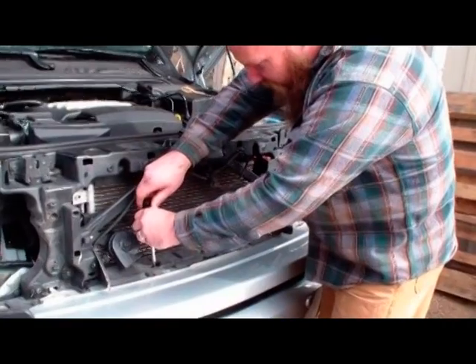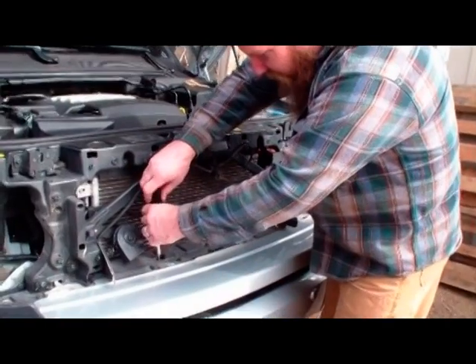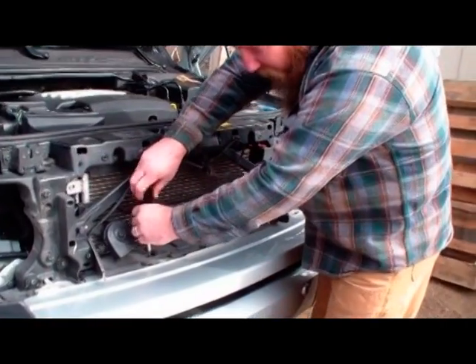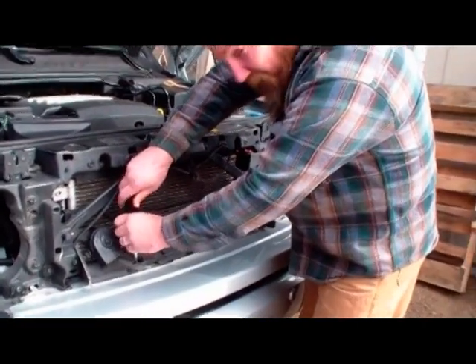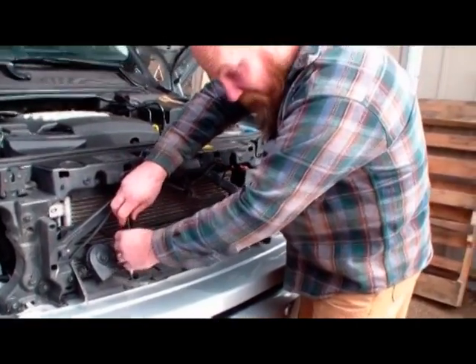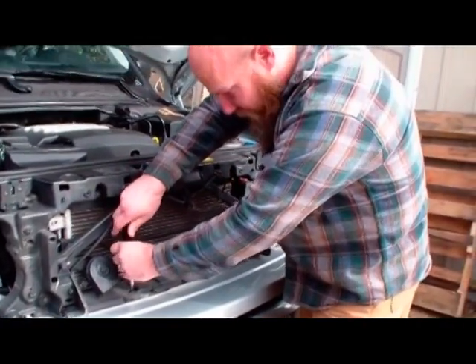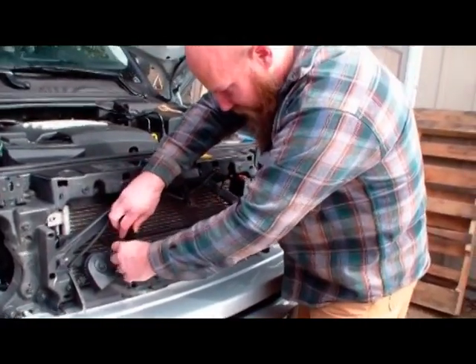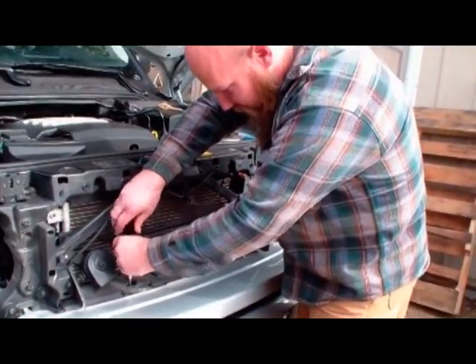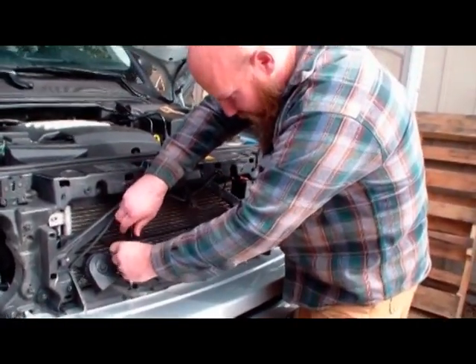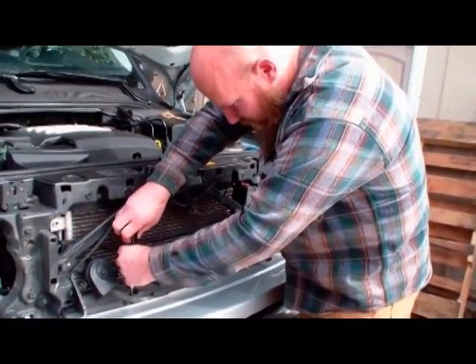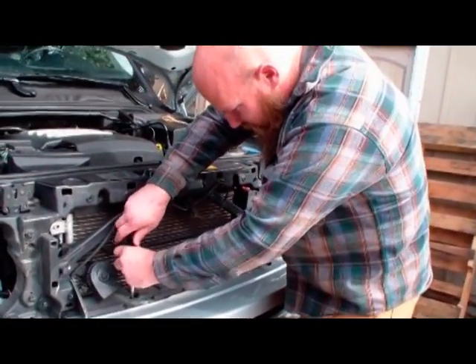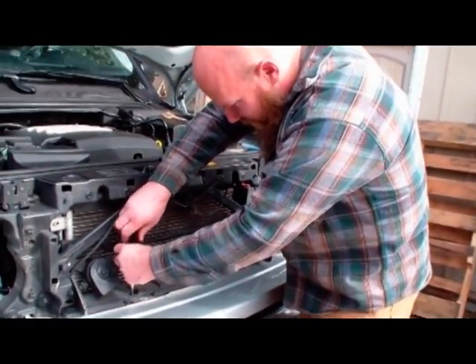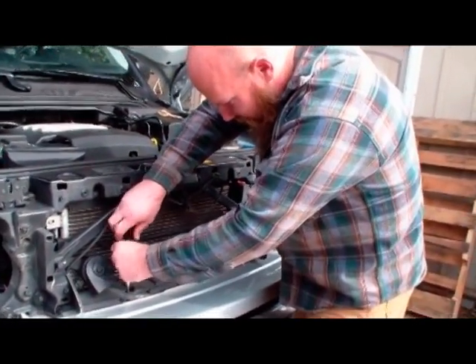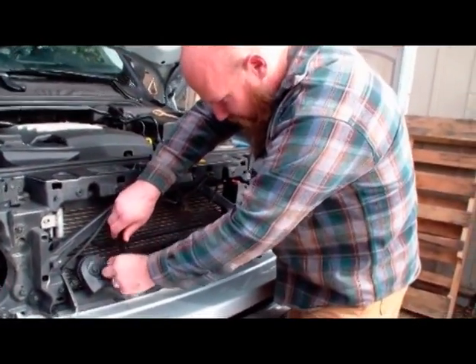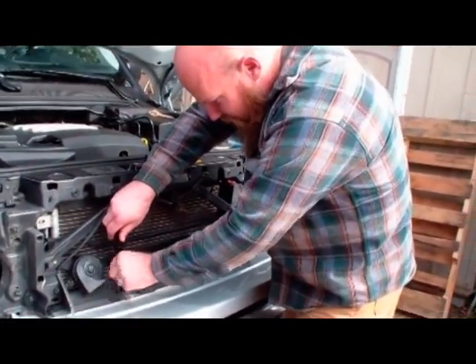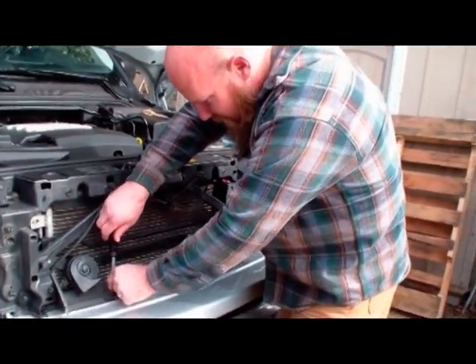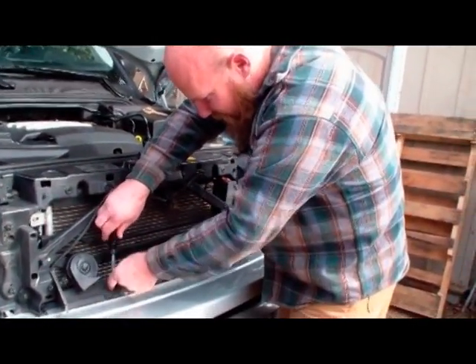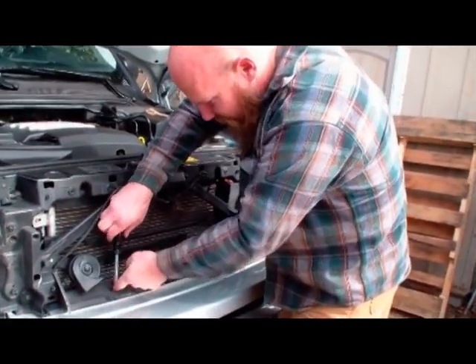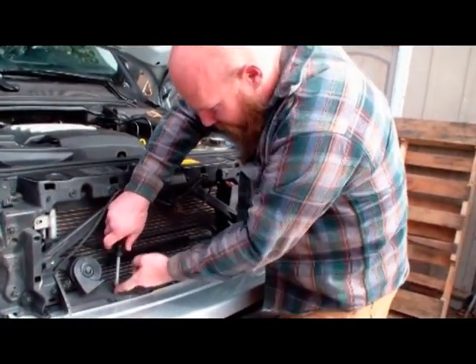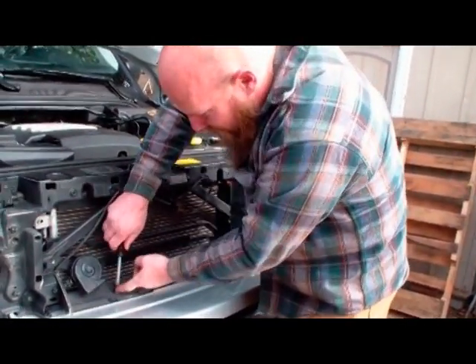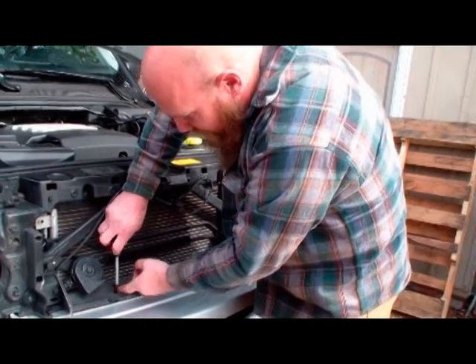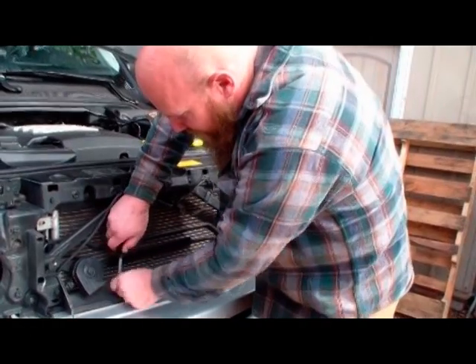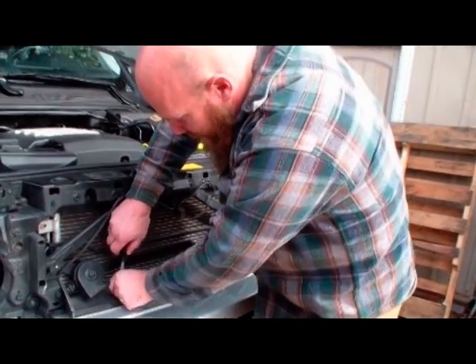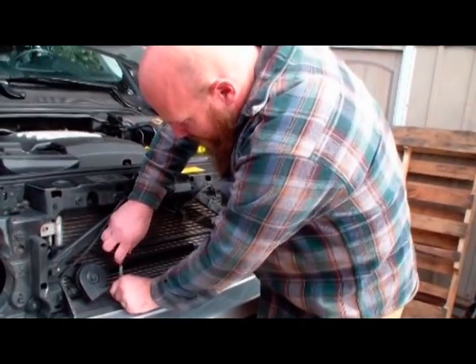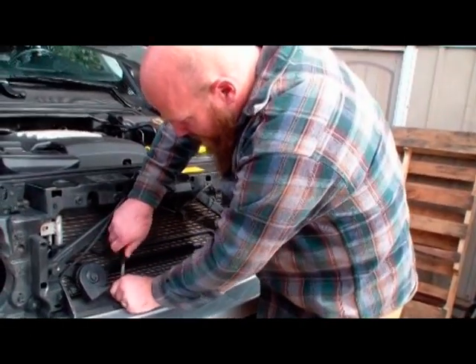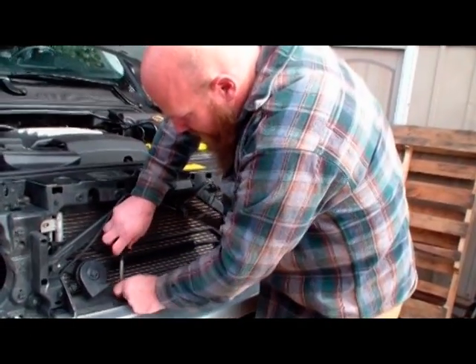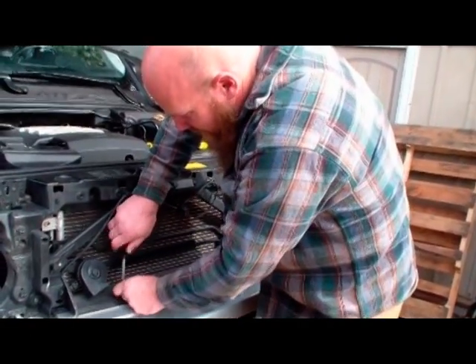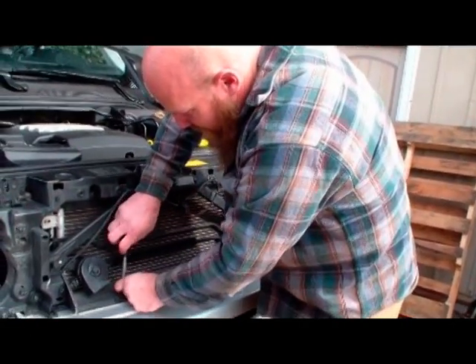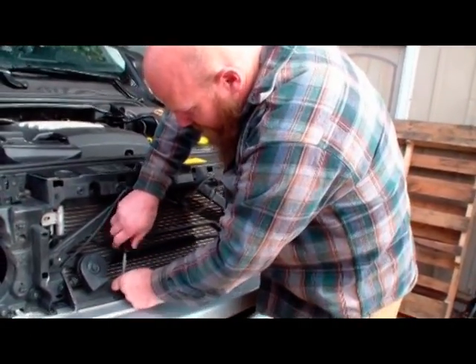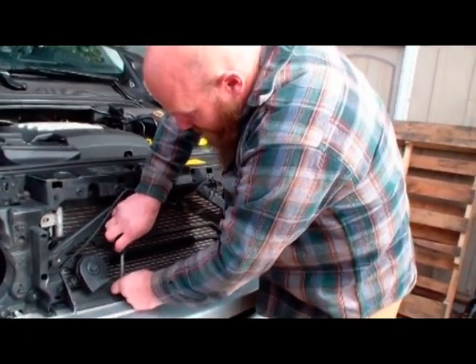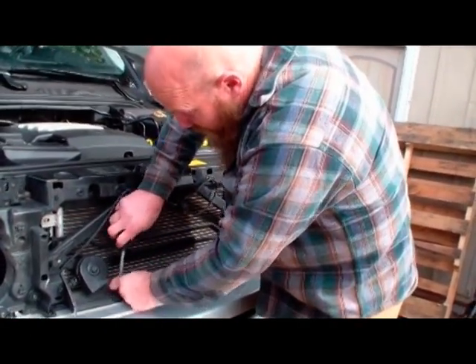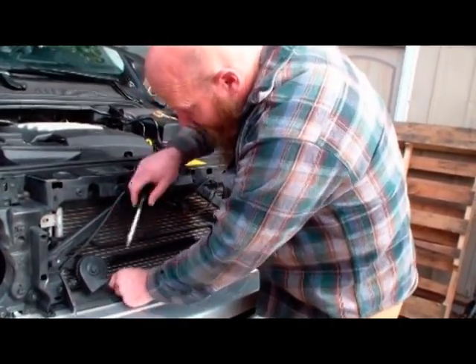These little plastic screws — you just have to go real easy pulling them out because they're plastic.